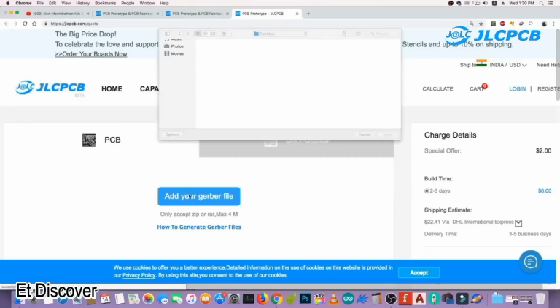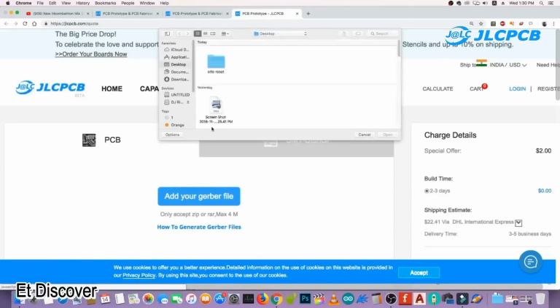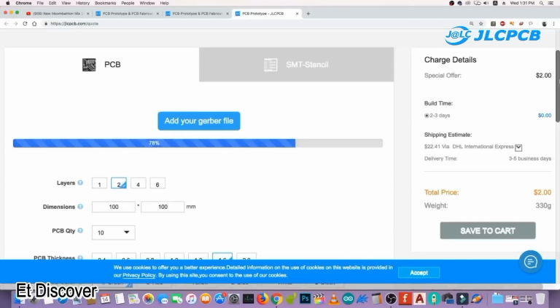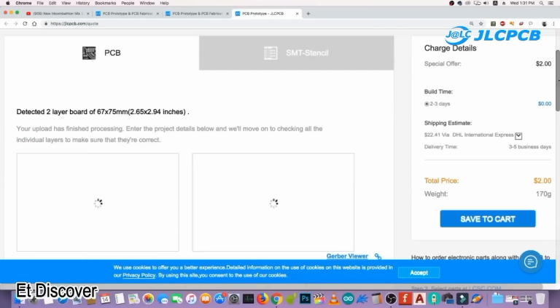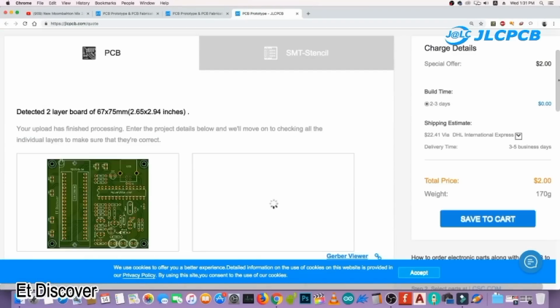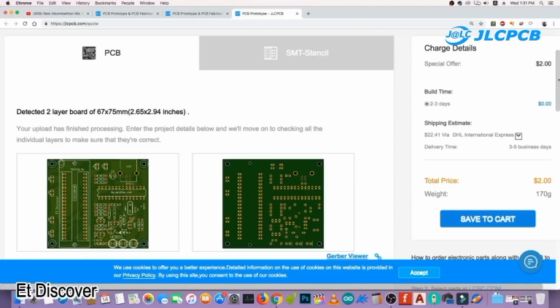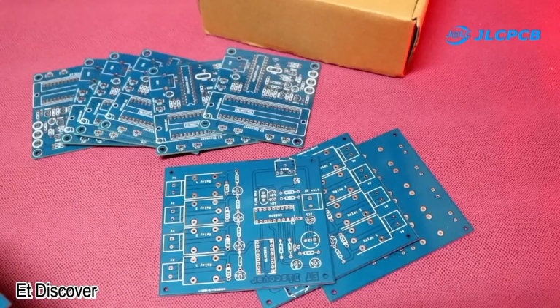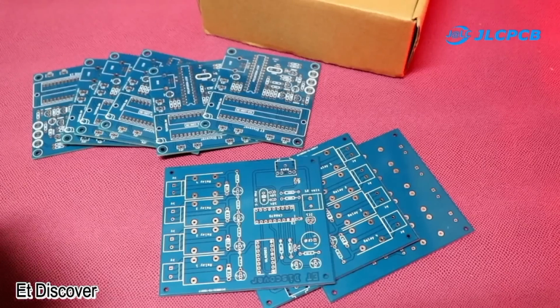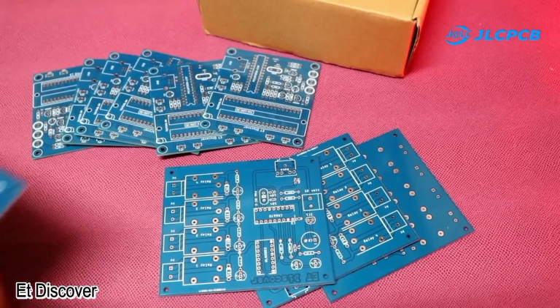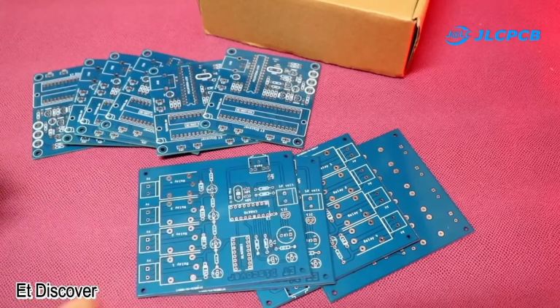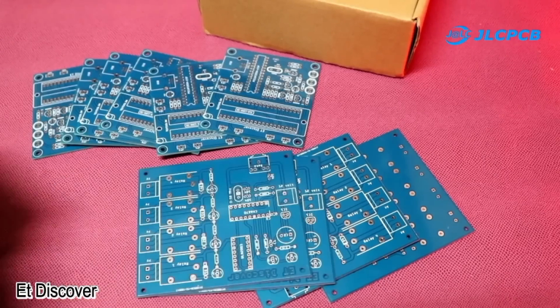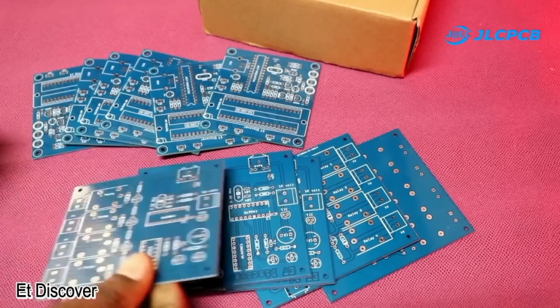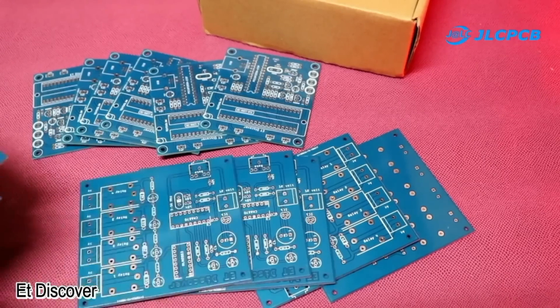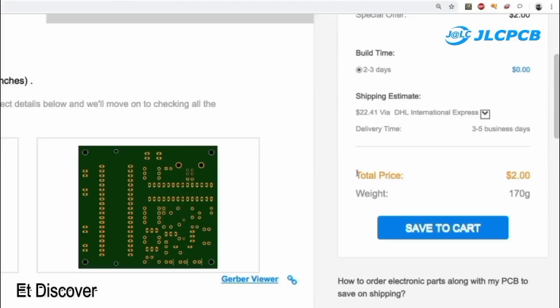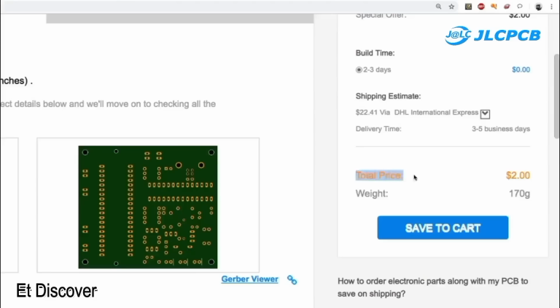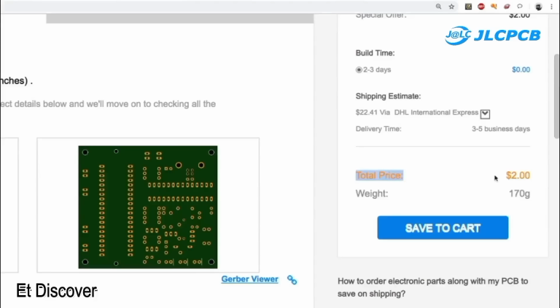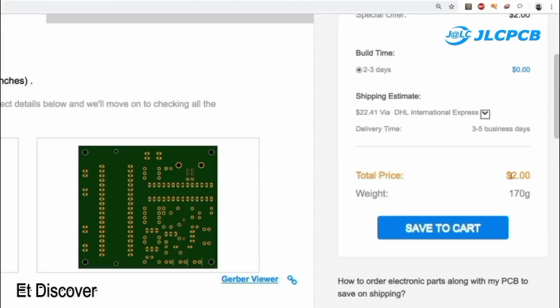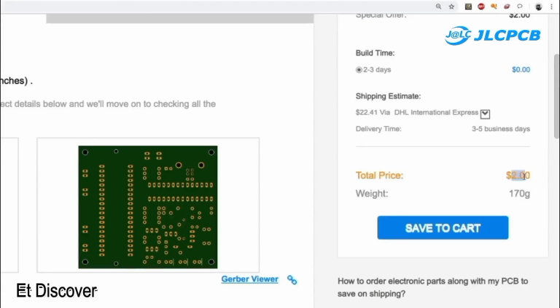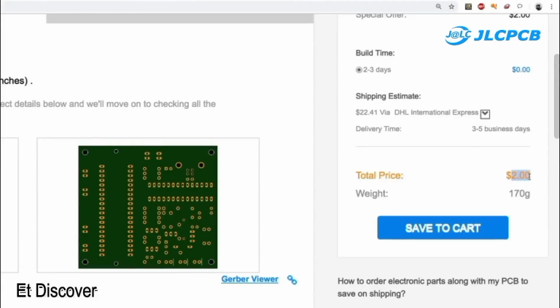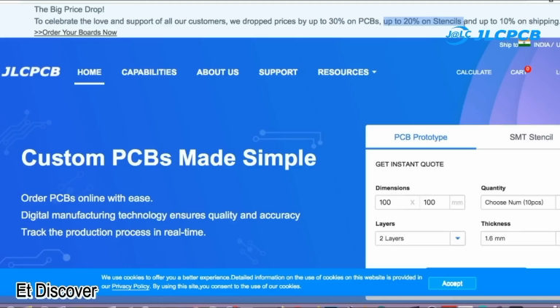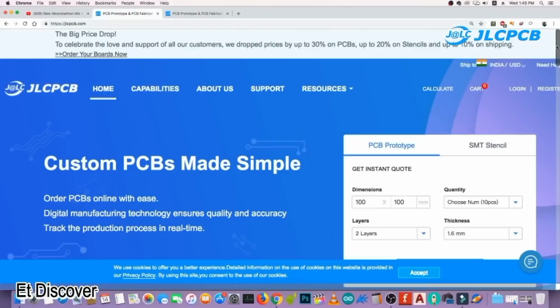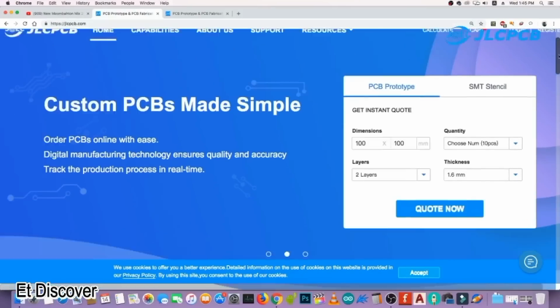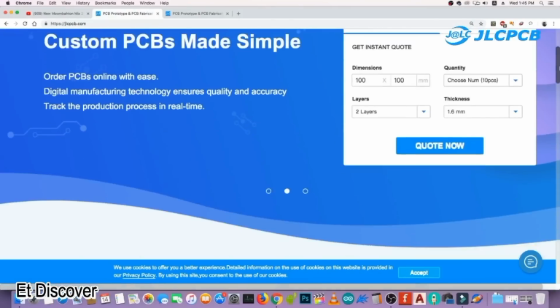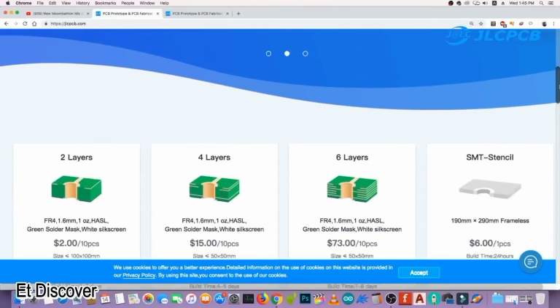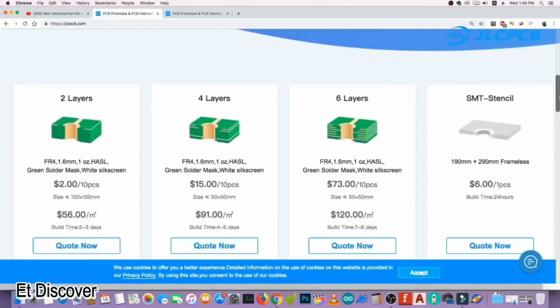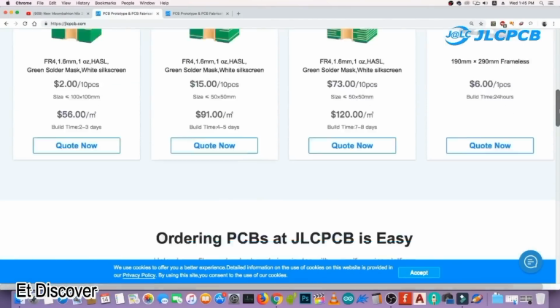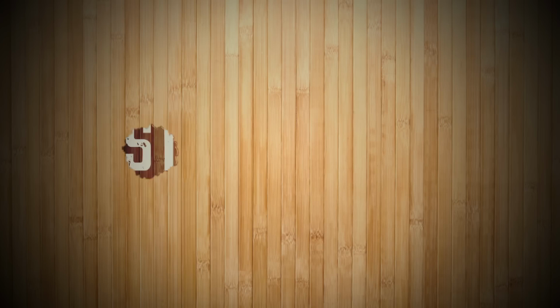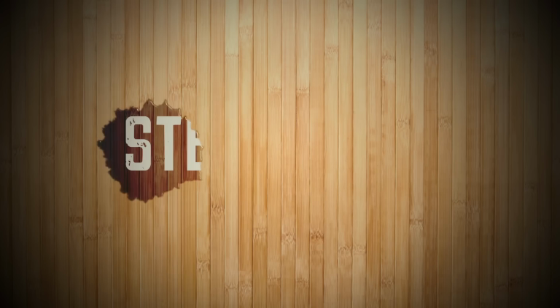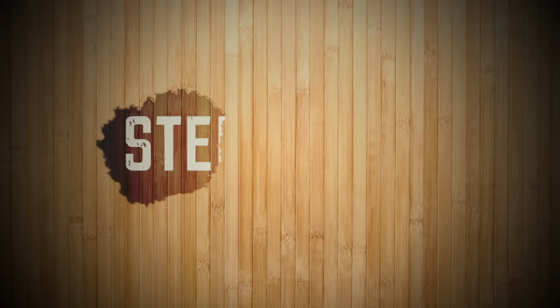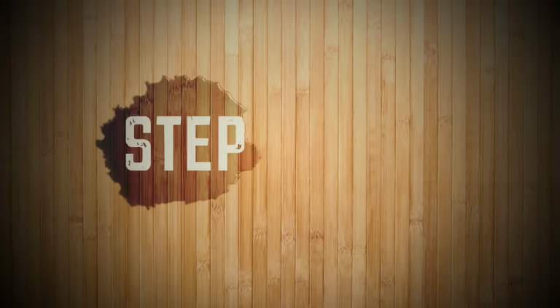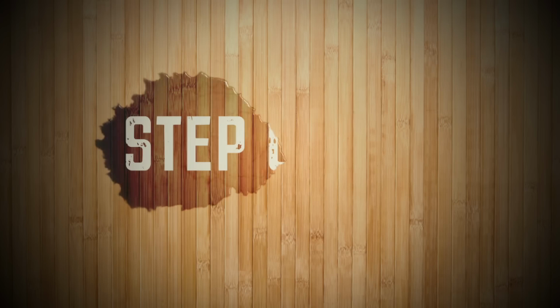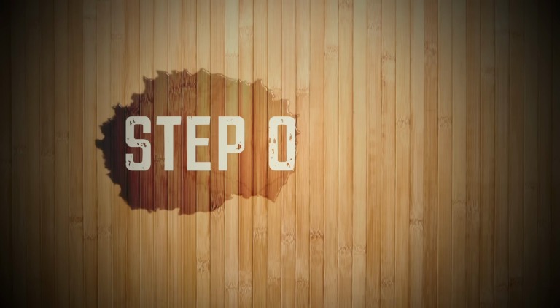Just upload your Gerber file to get 10 amazing PCBs for $2. Make sure to visit their website. See you next time. Bye.